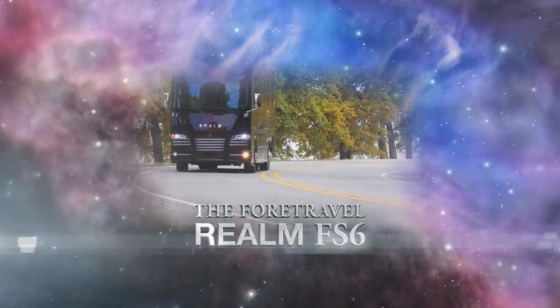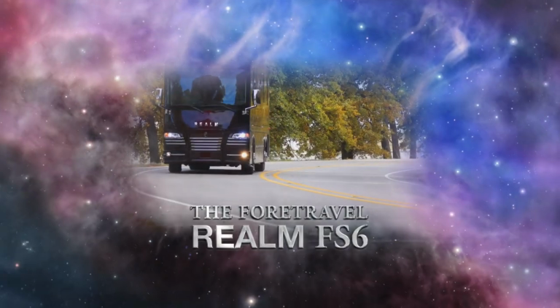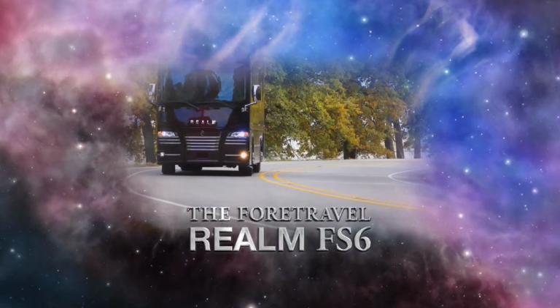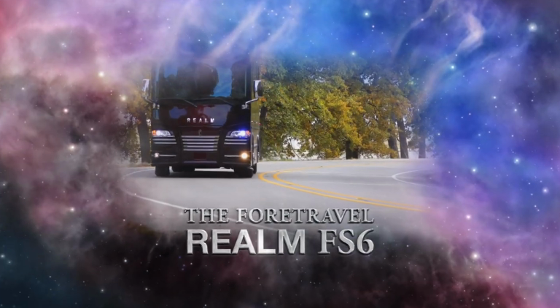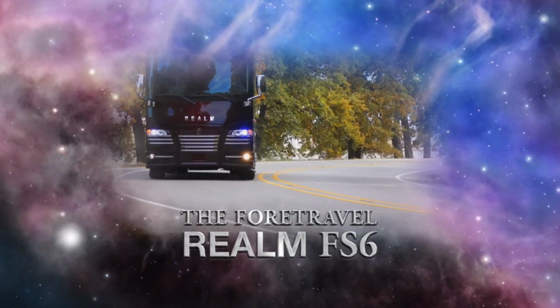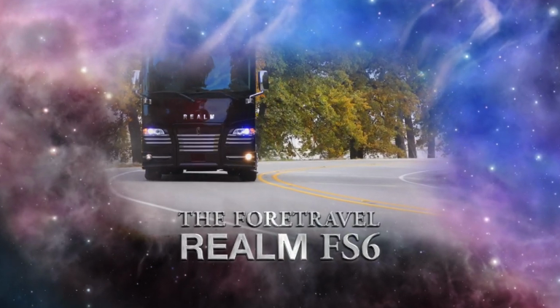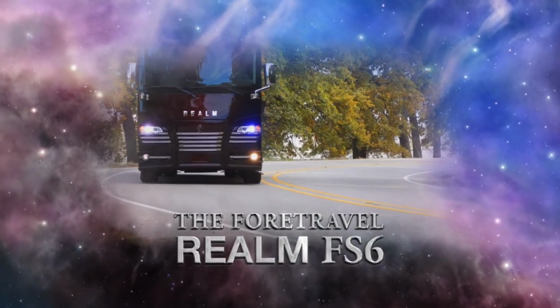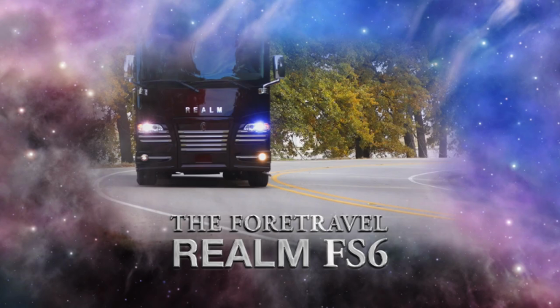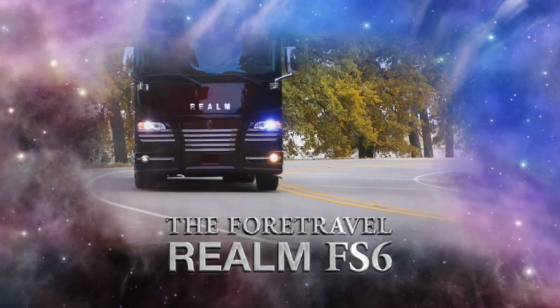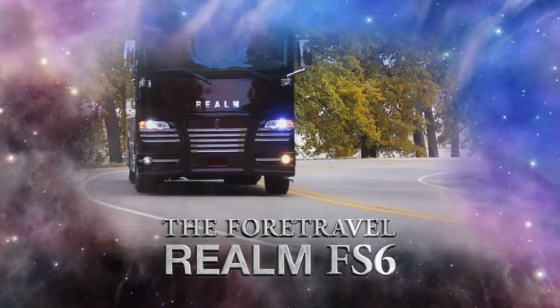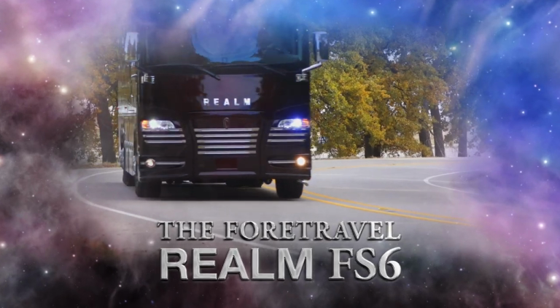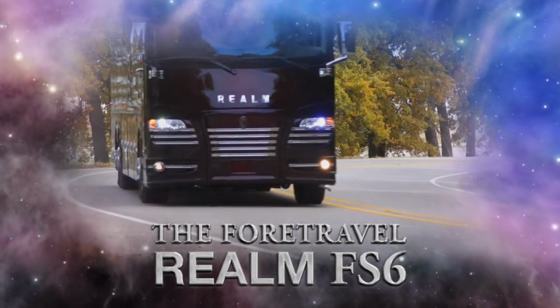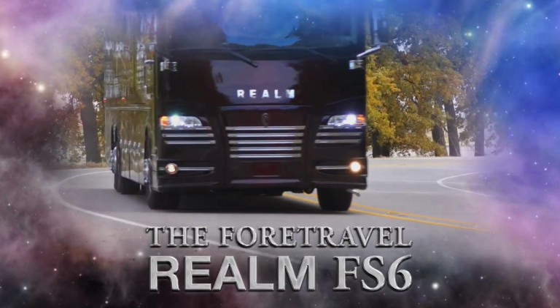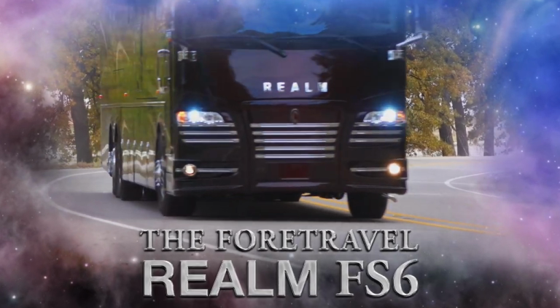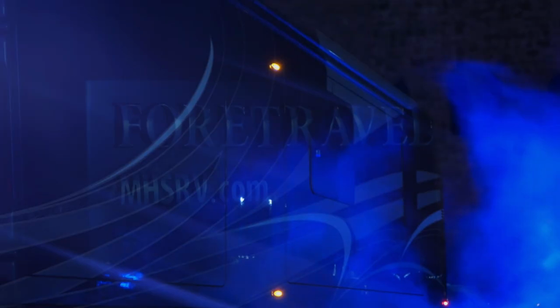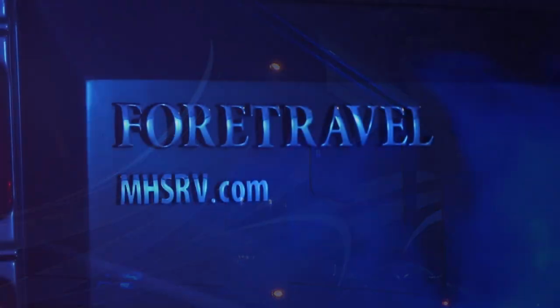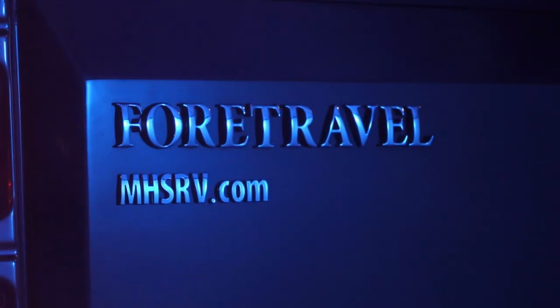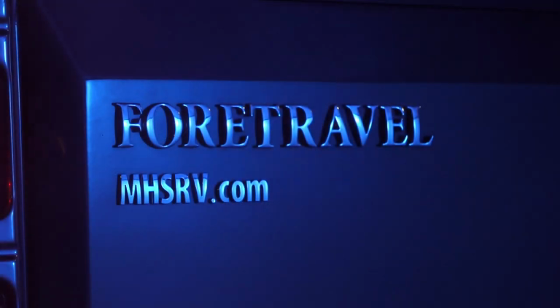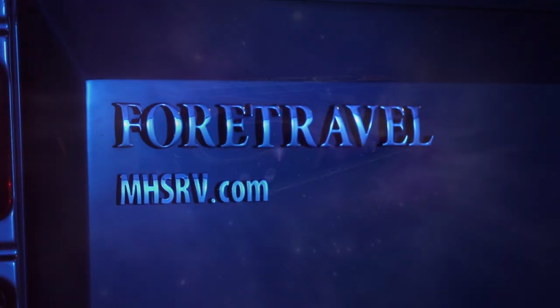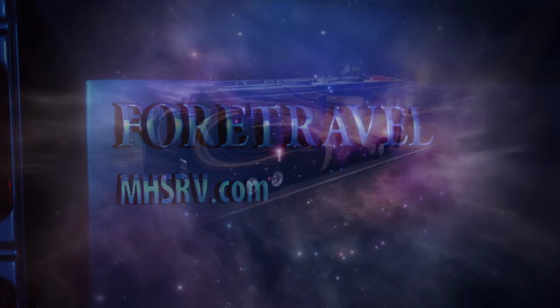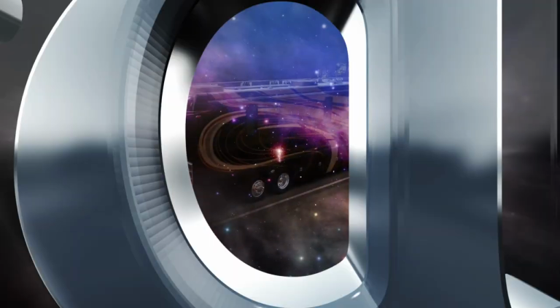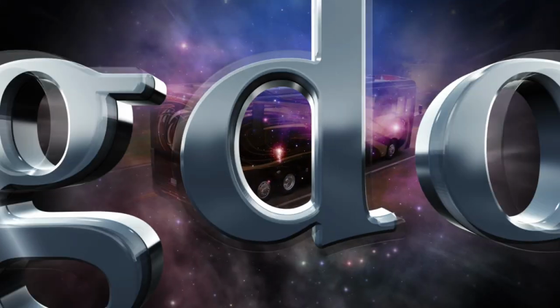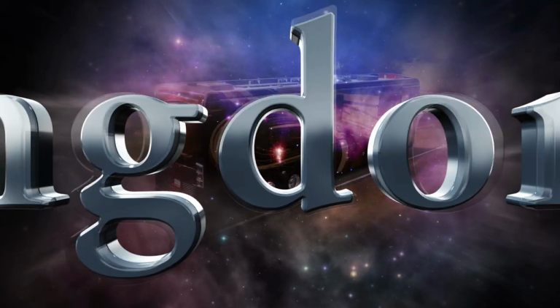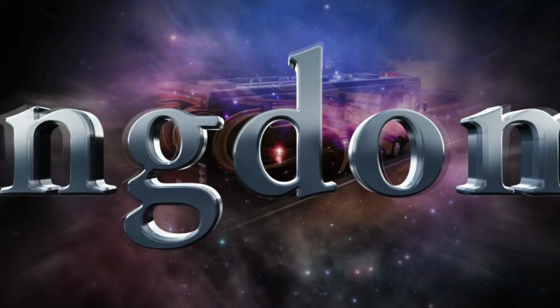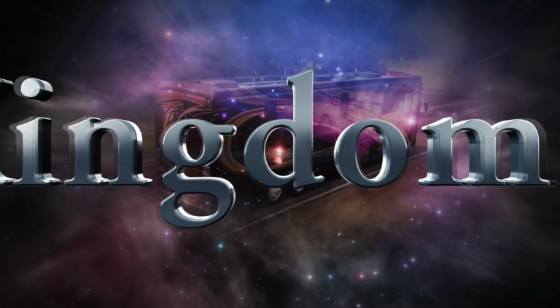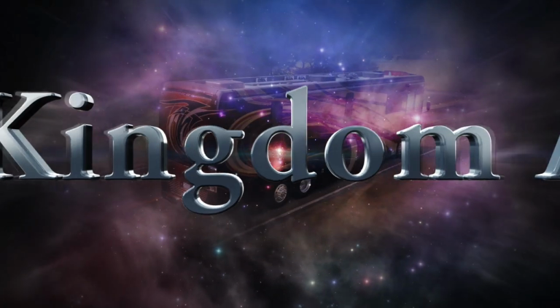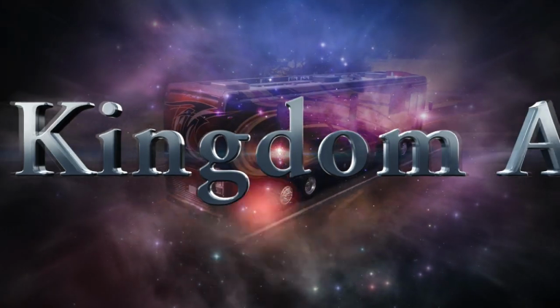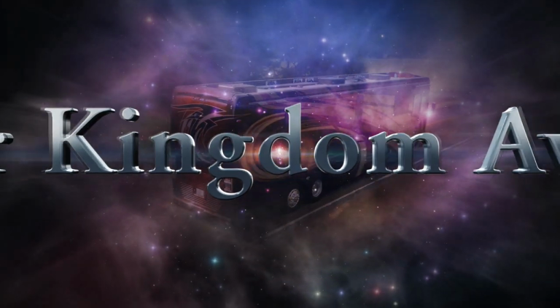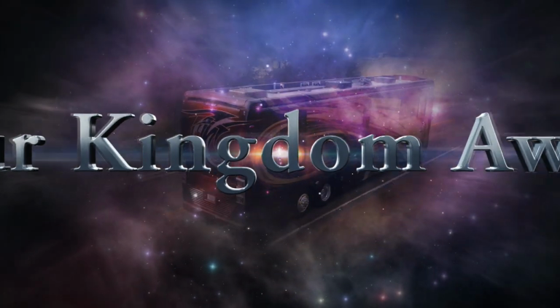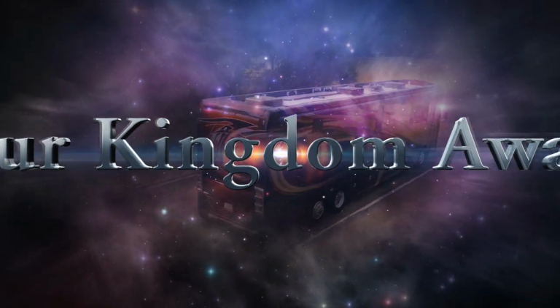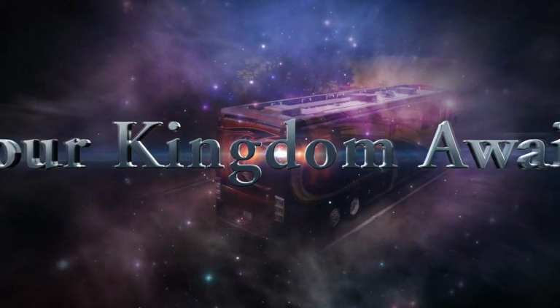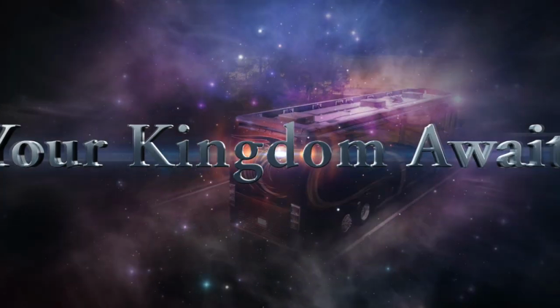The 4Travel Realm FS6. Your kingdom awaits.